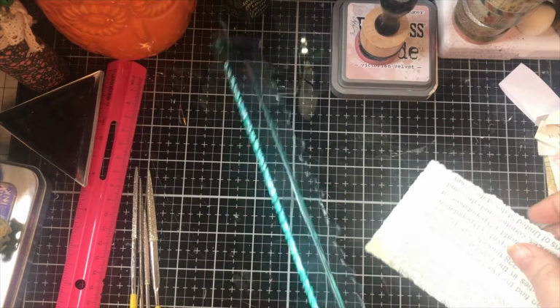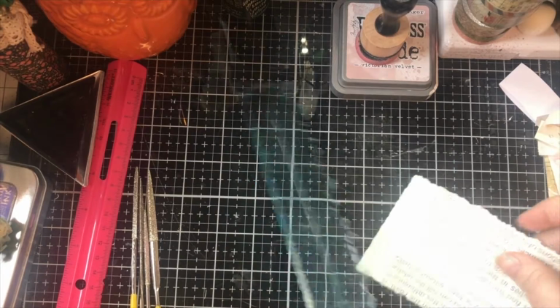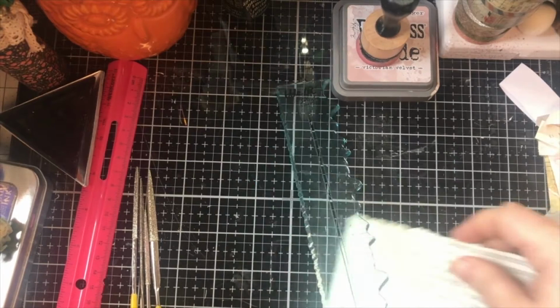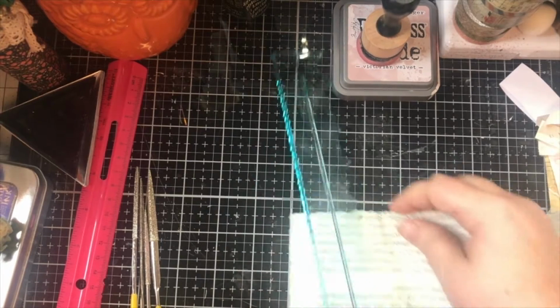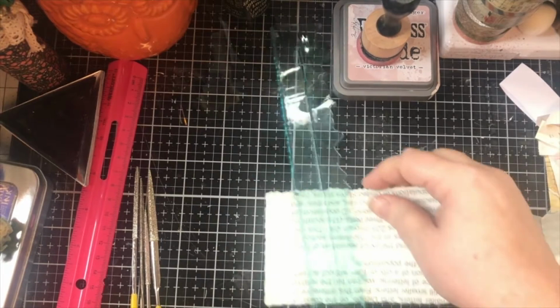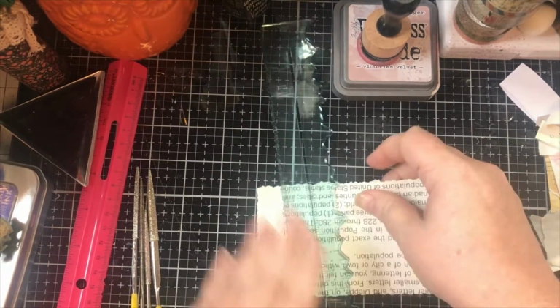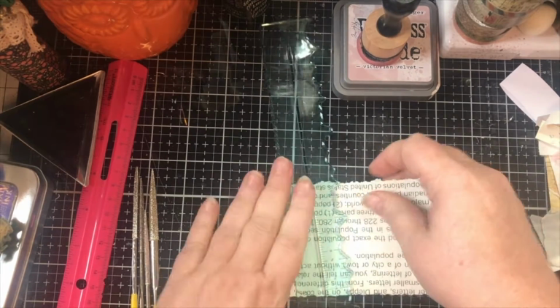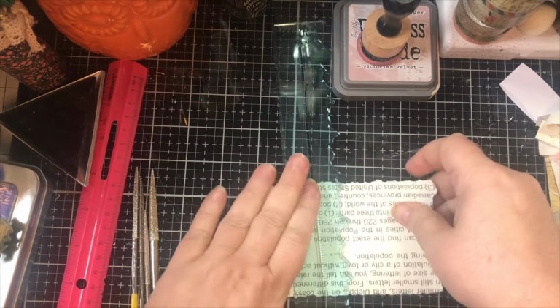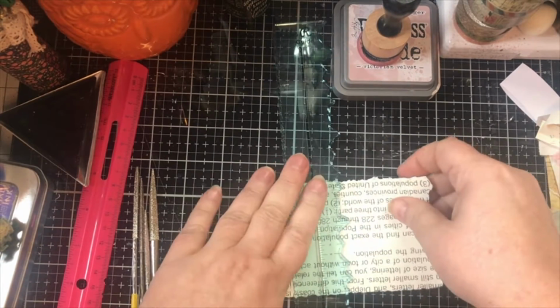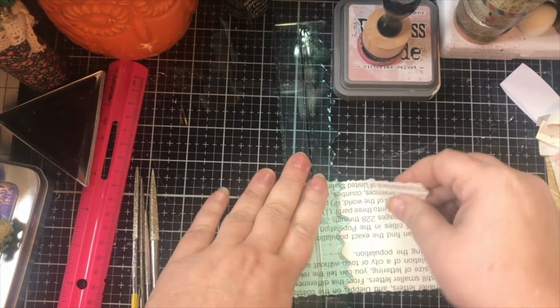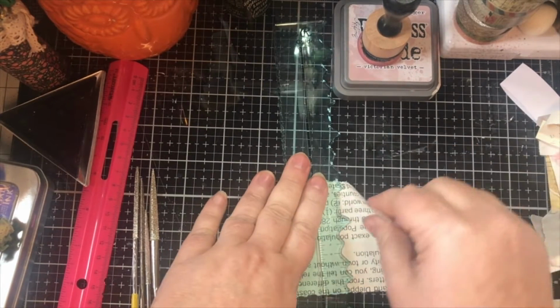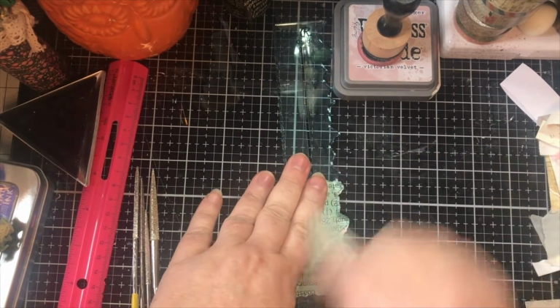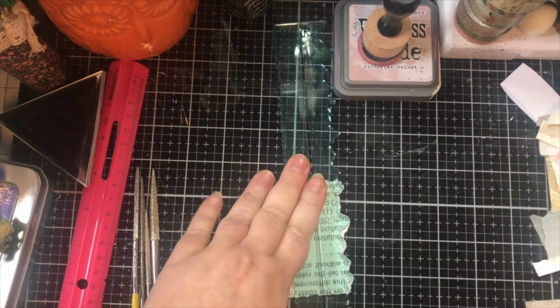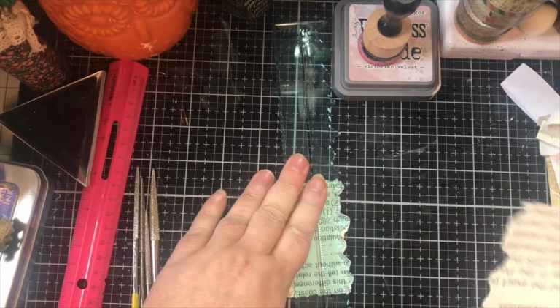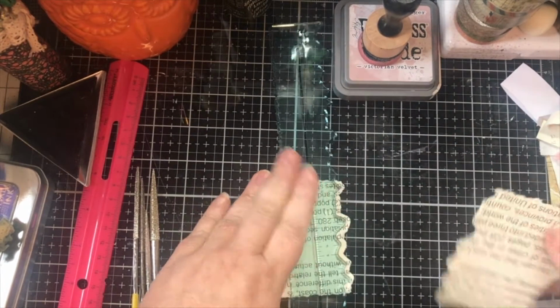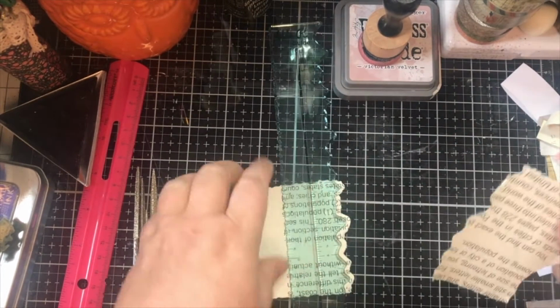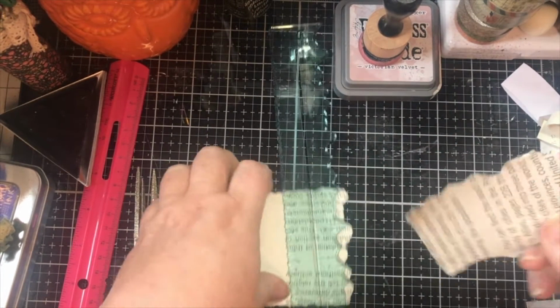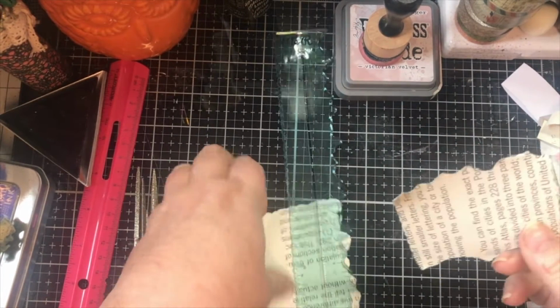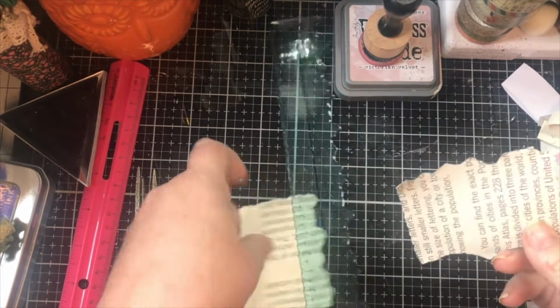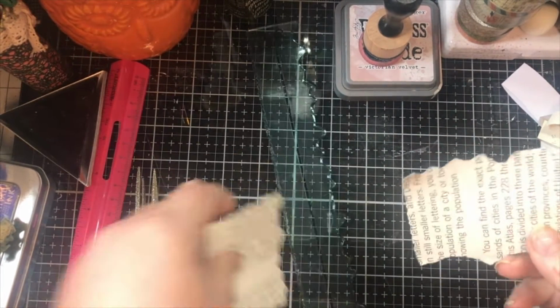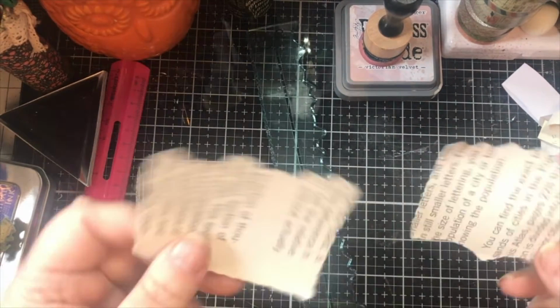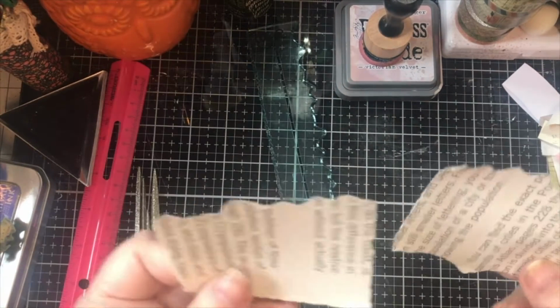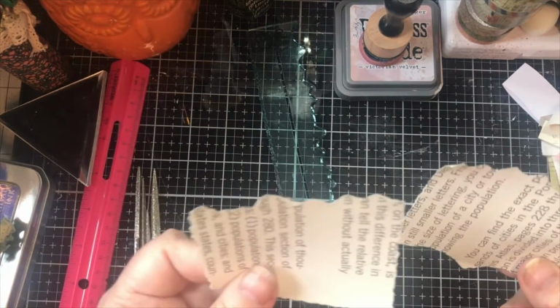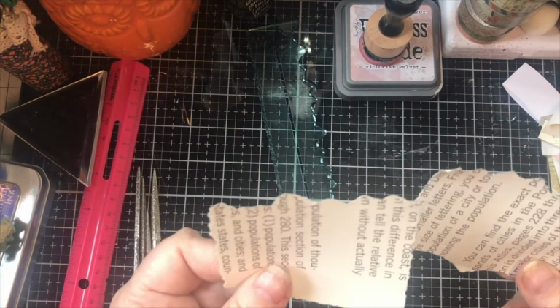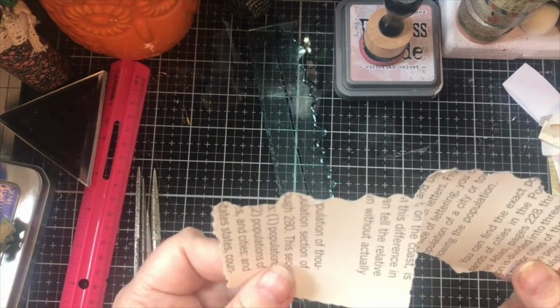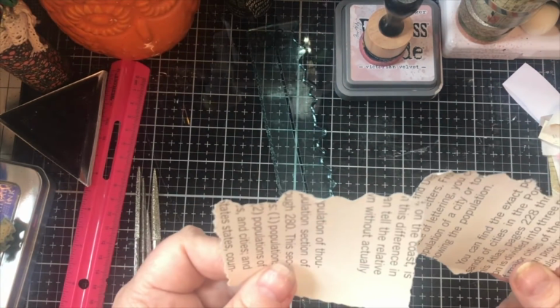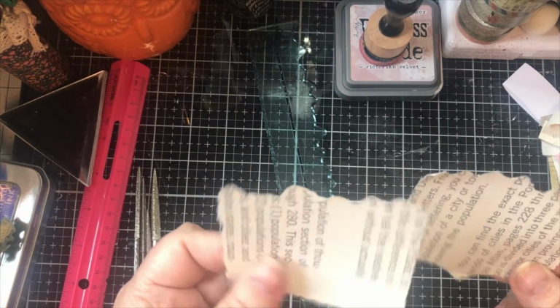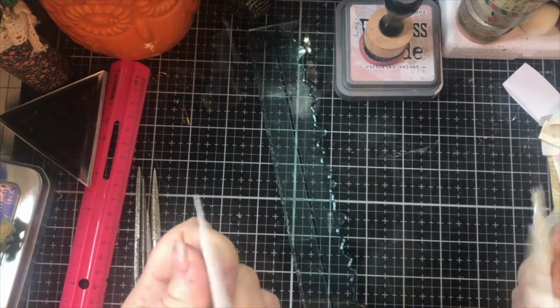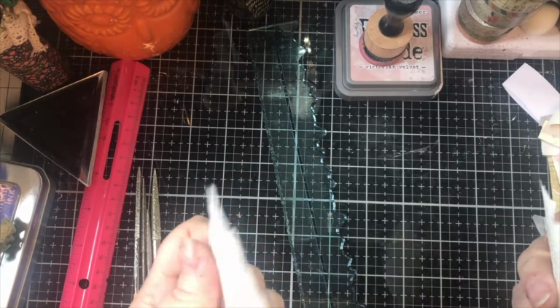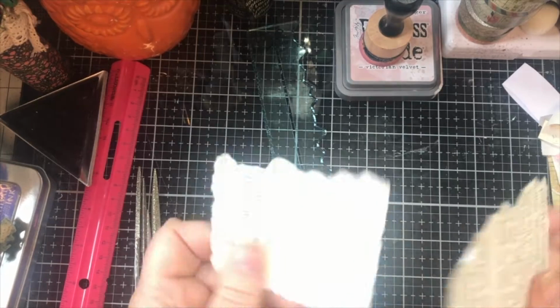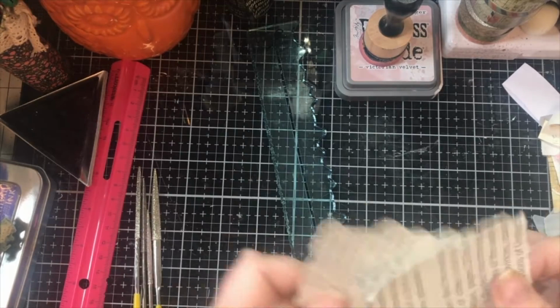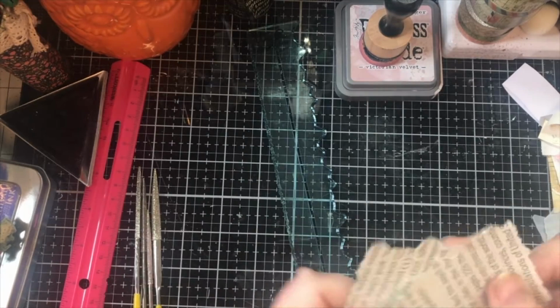Basically what they do, you just lay them down, tear your paper, and it gives you that real pretty edge.